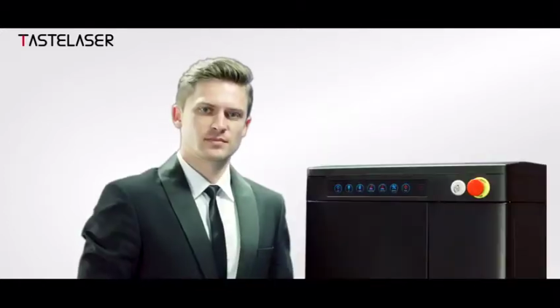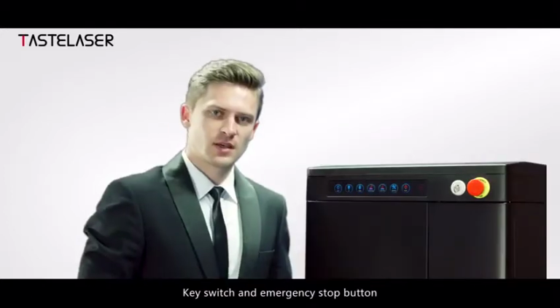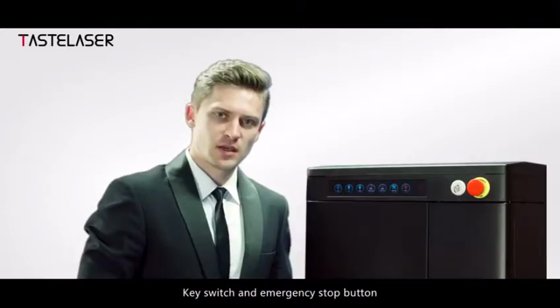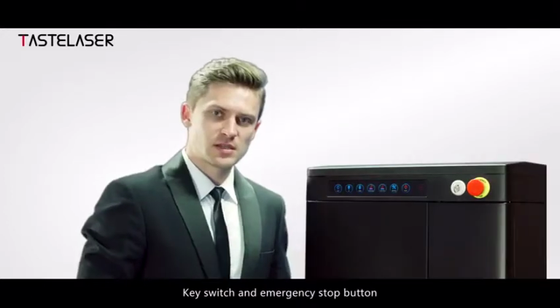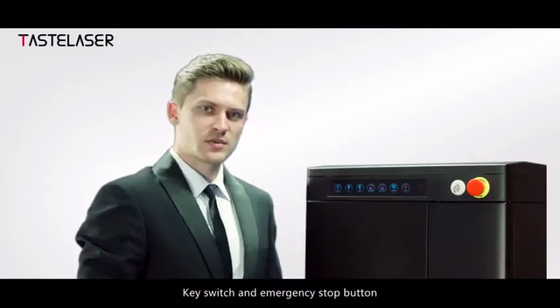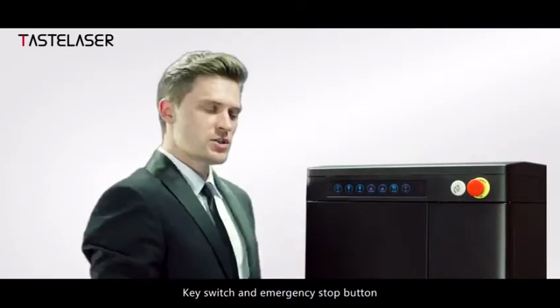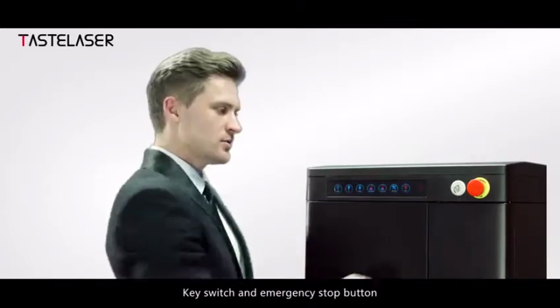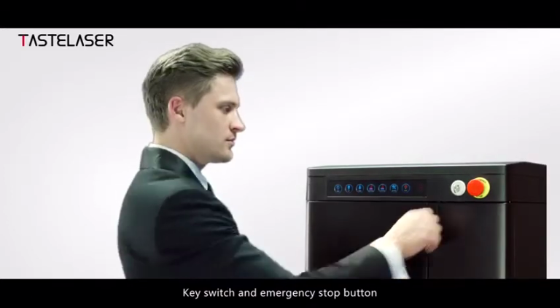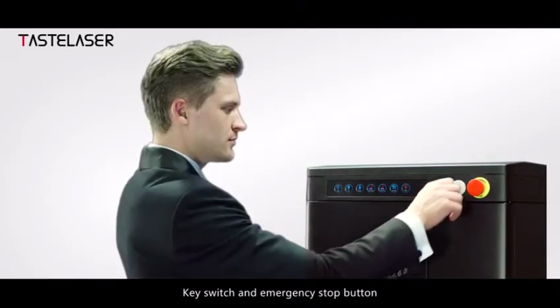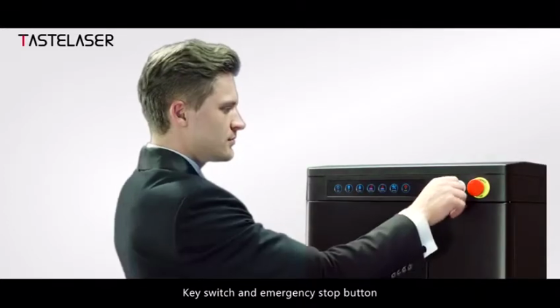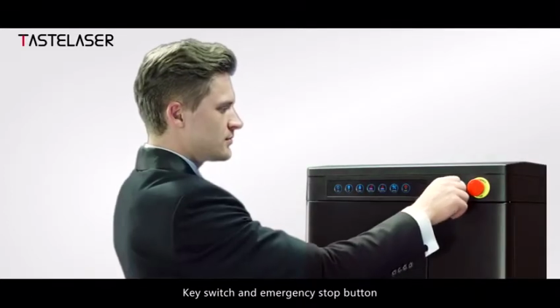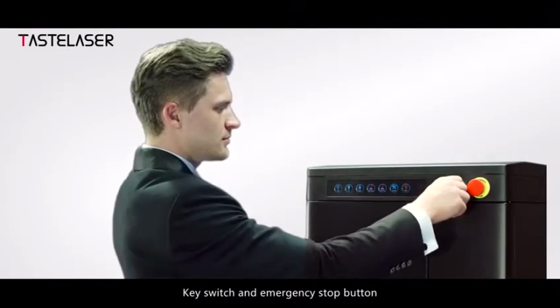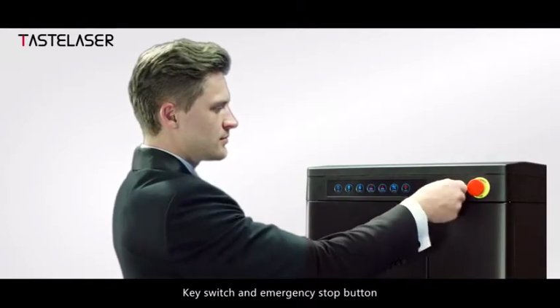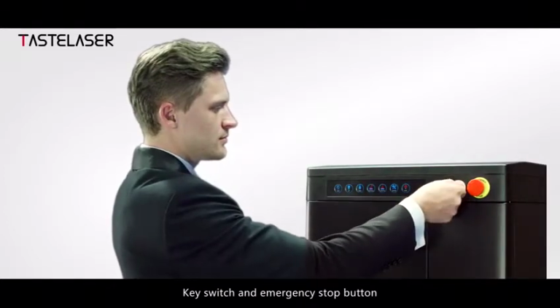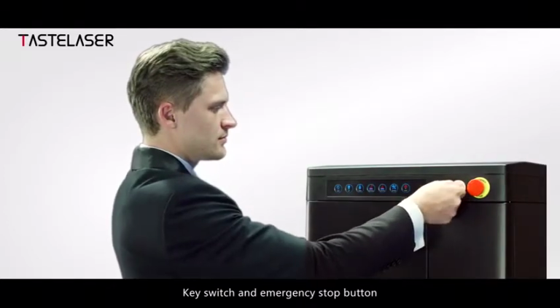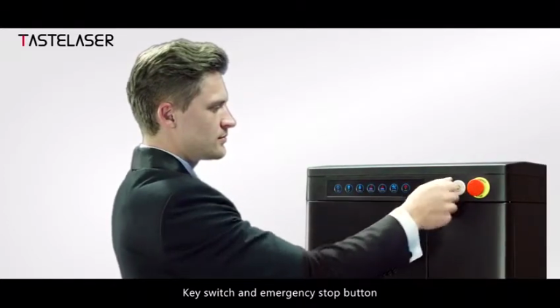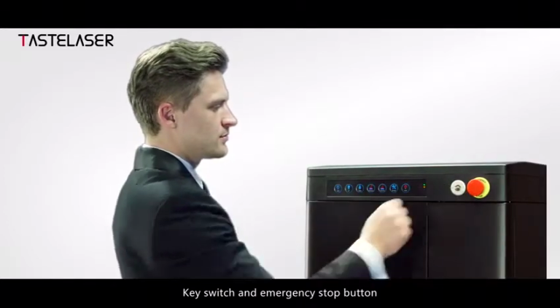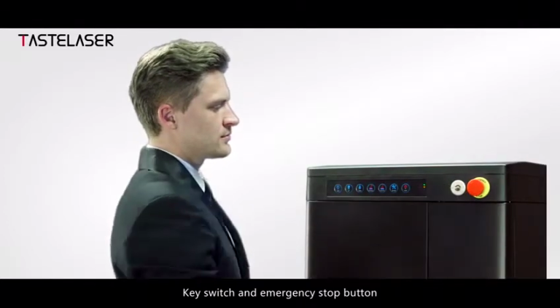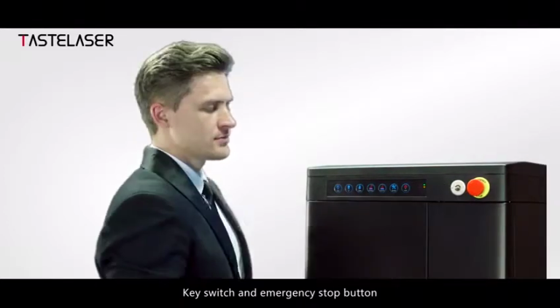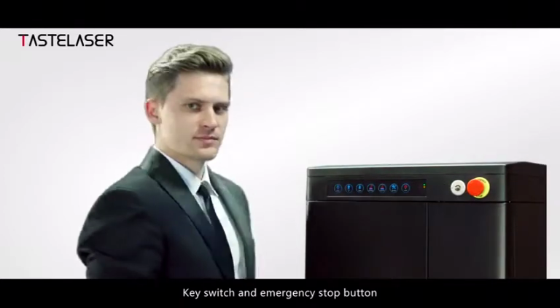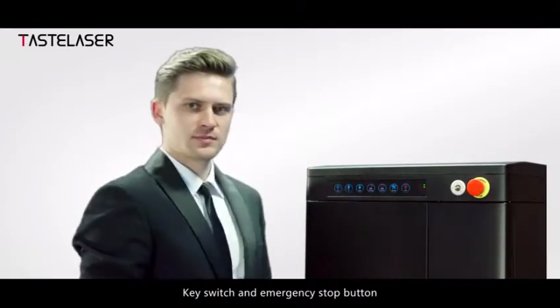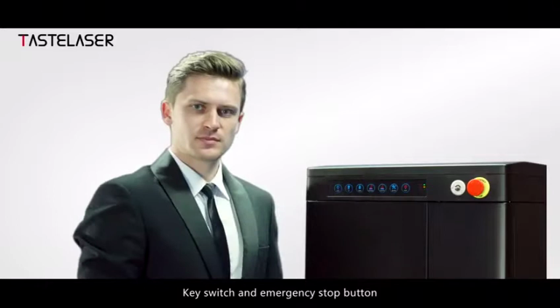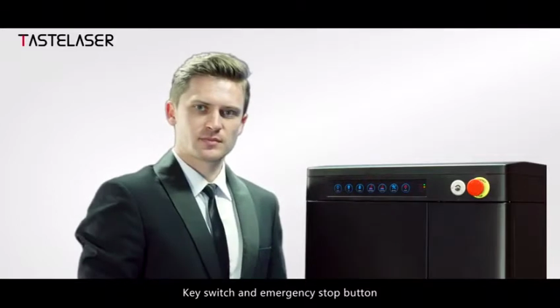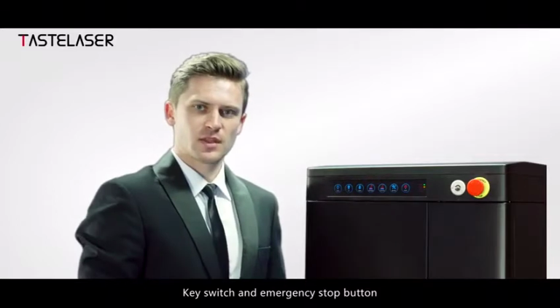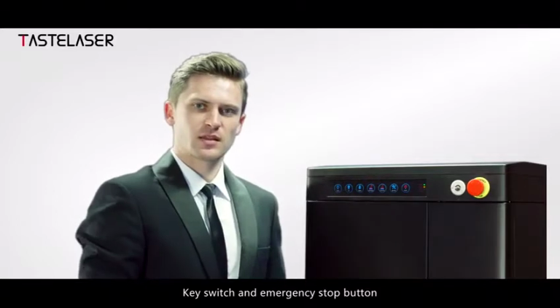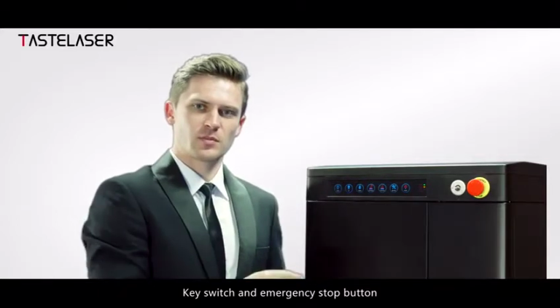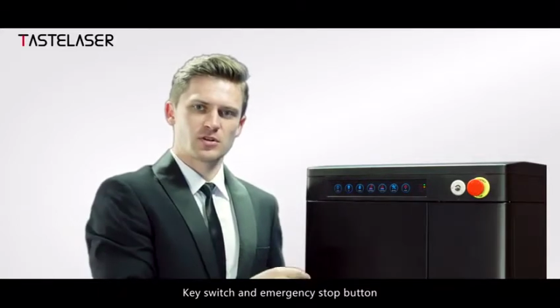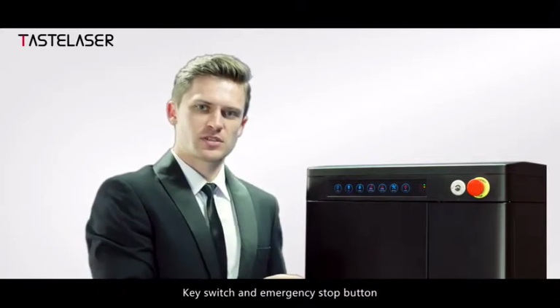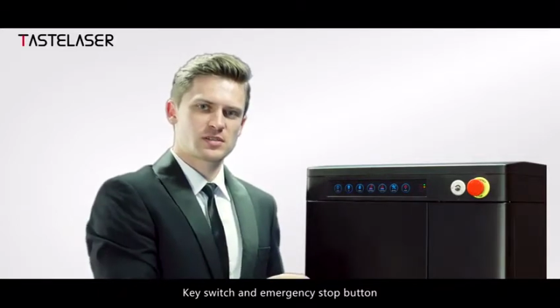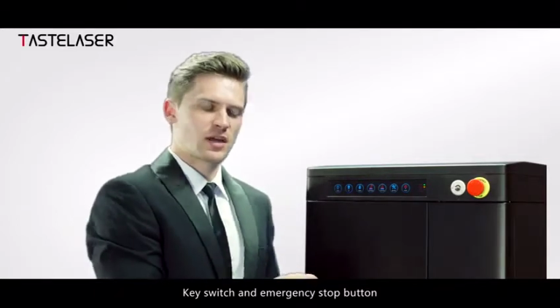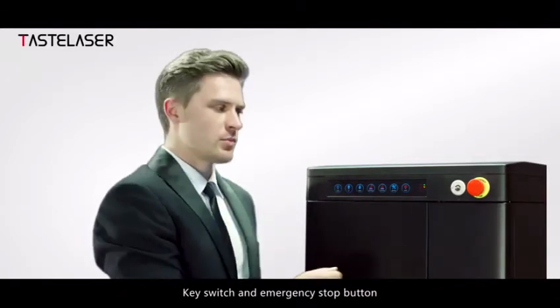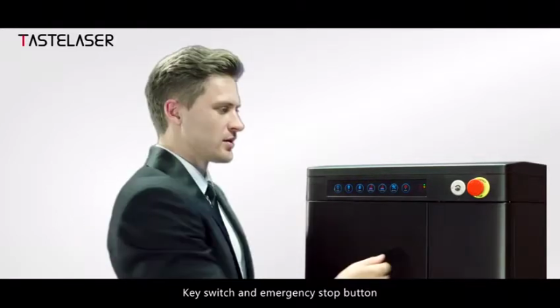There is also a key switch and an emergency stop button for added safety and control.